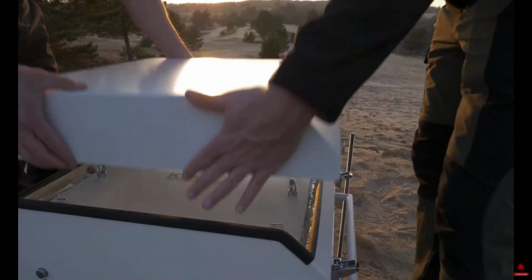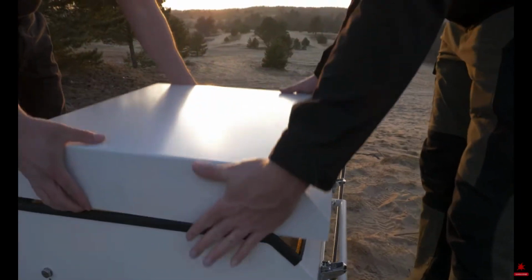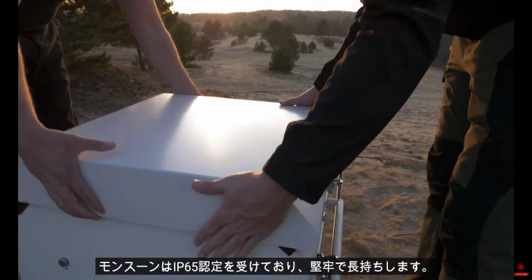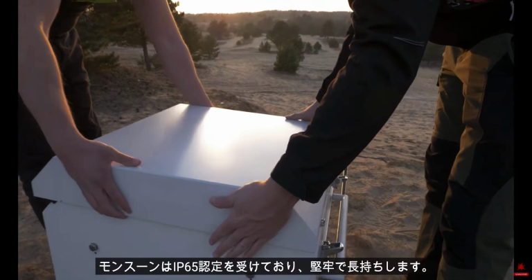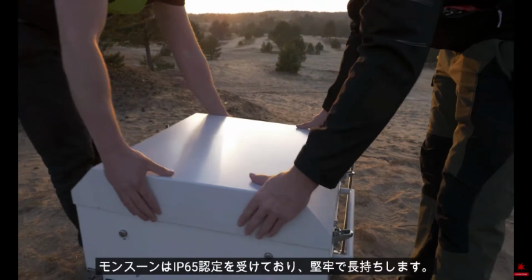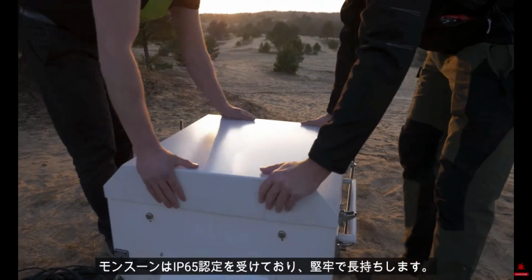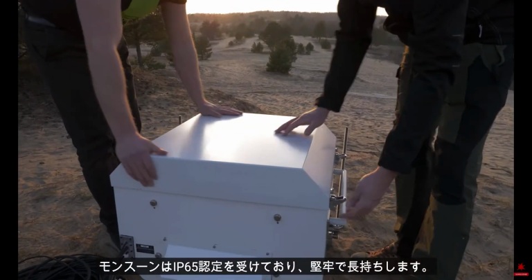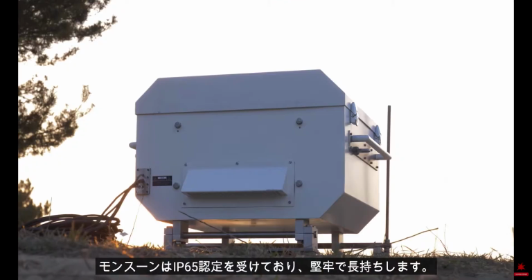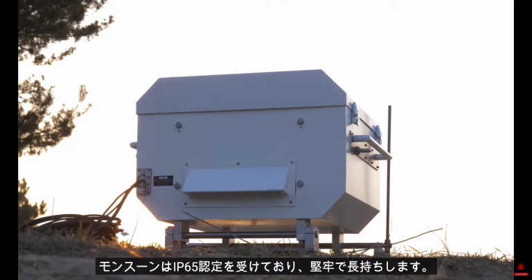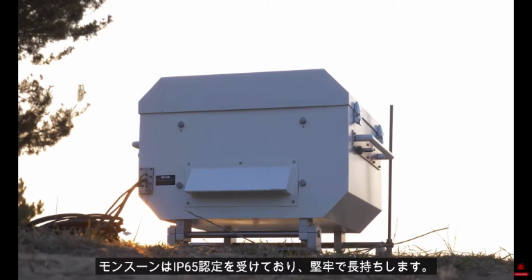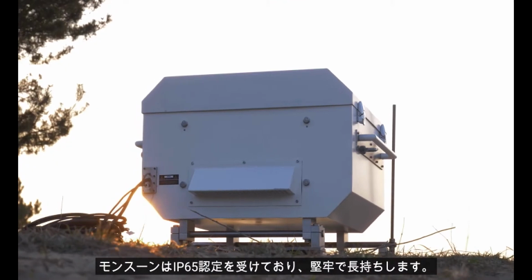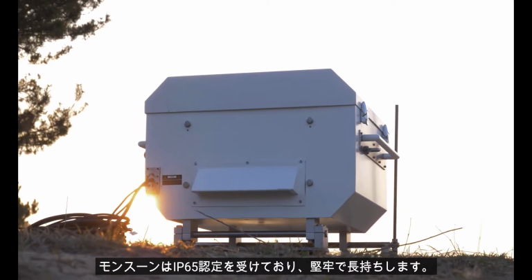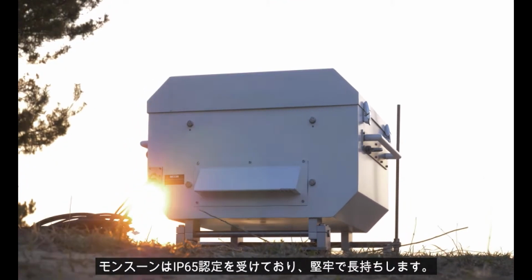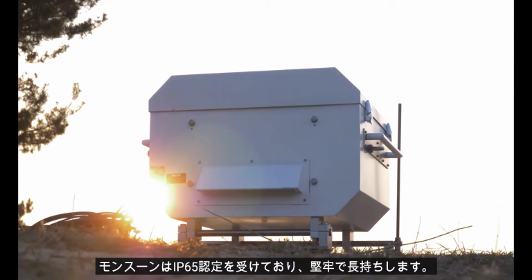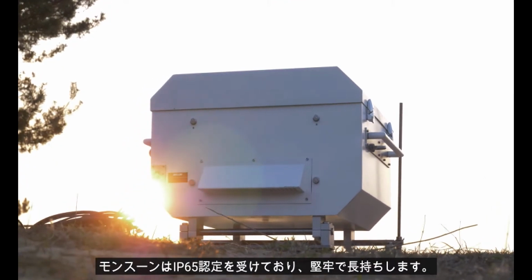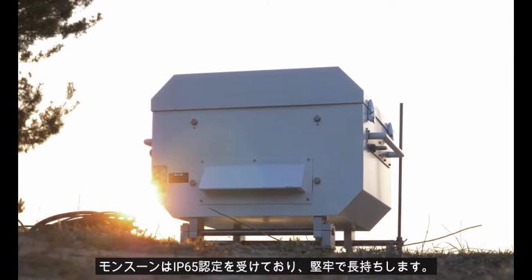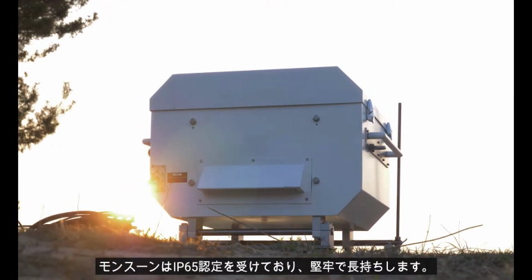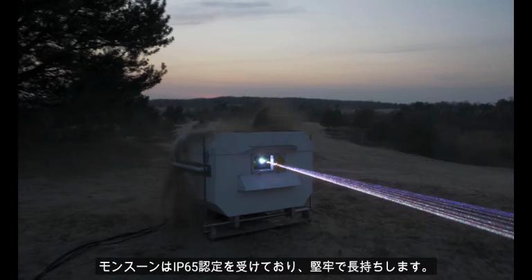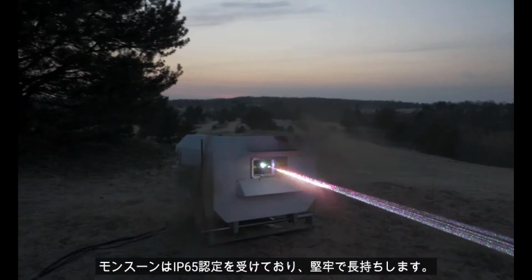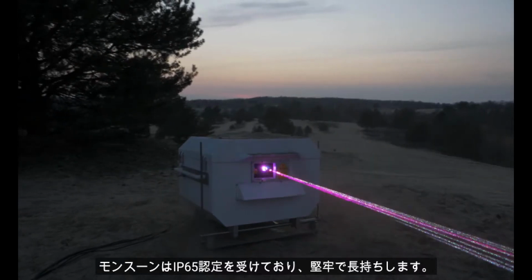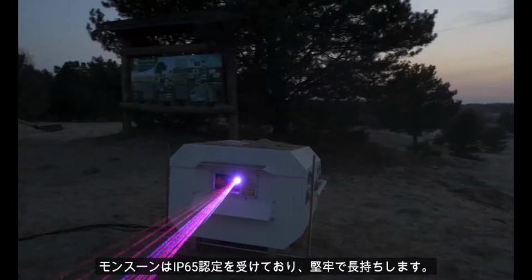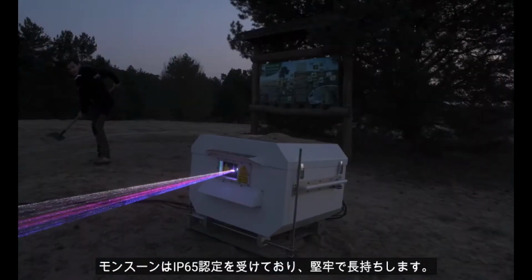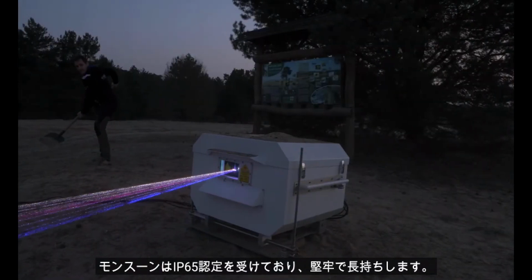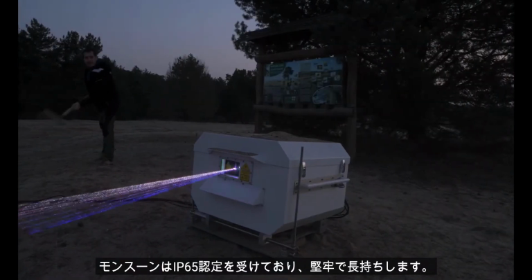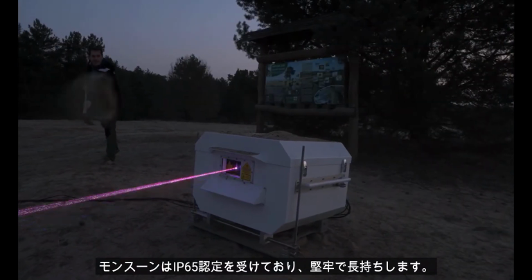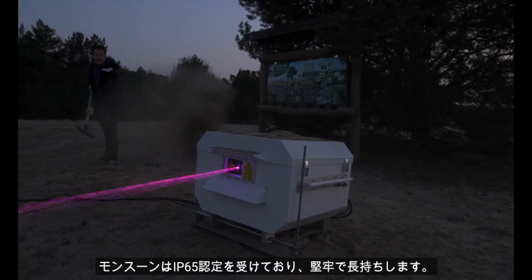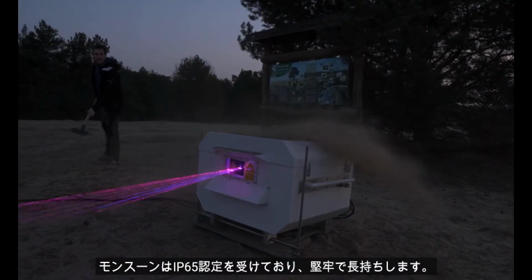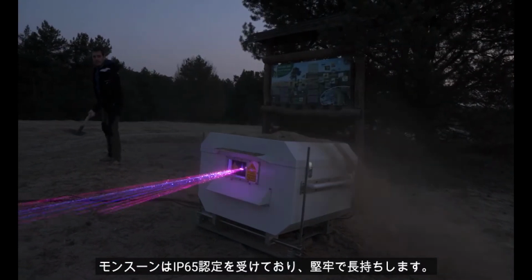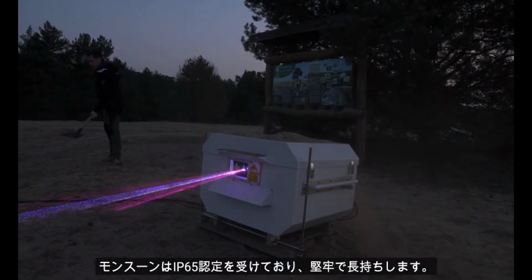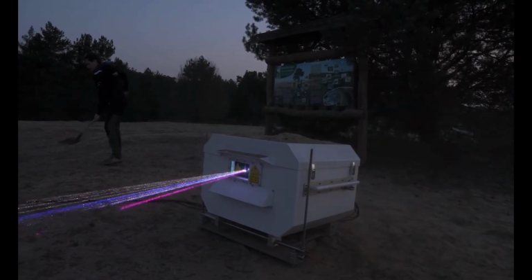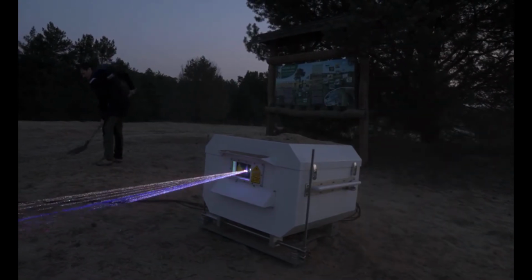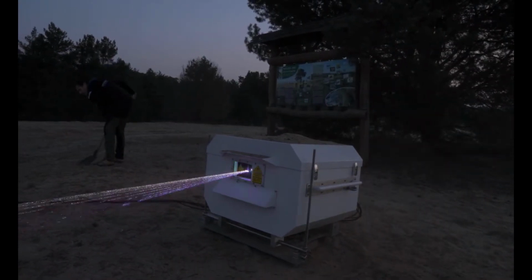Monsoon is IP65 certified, robust and made to last.